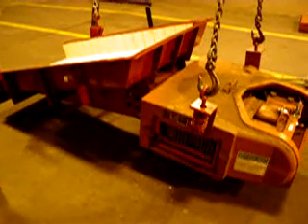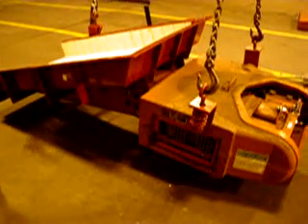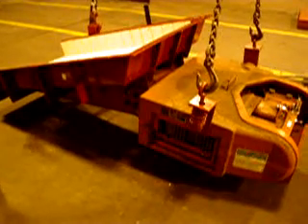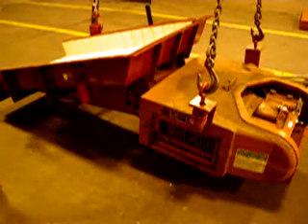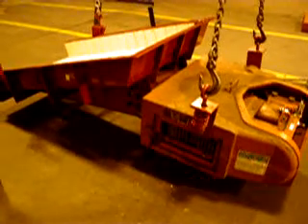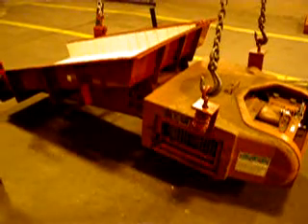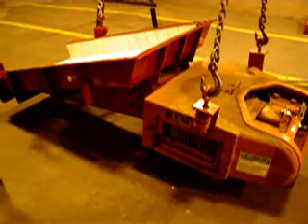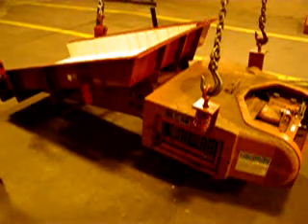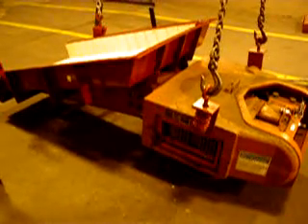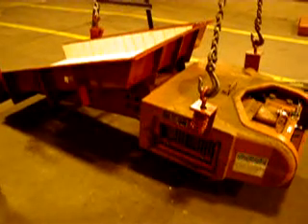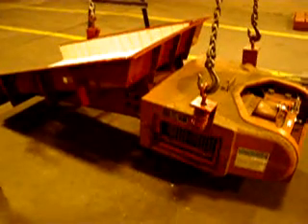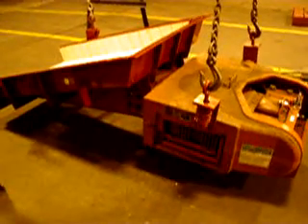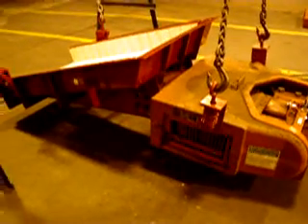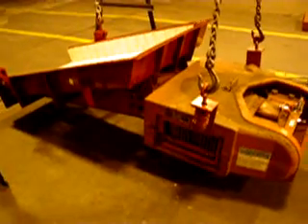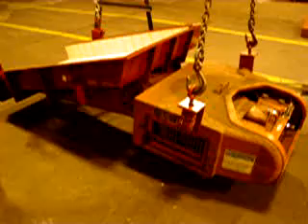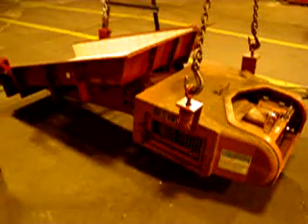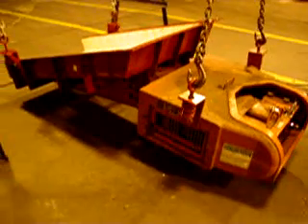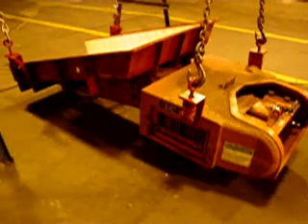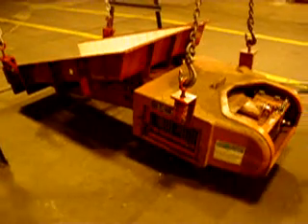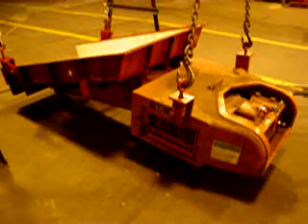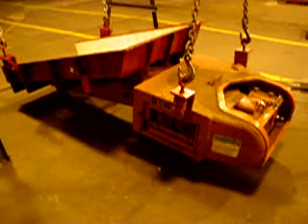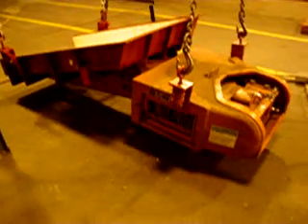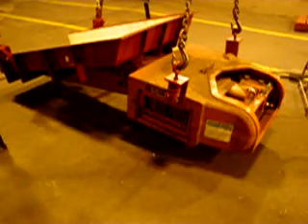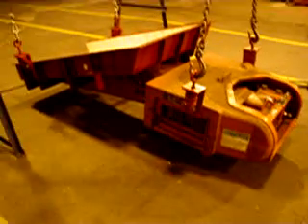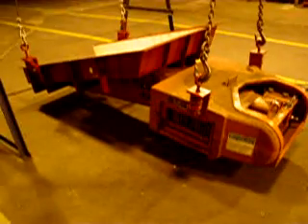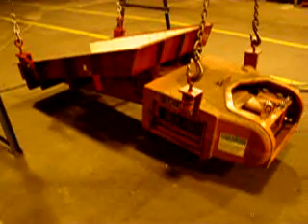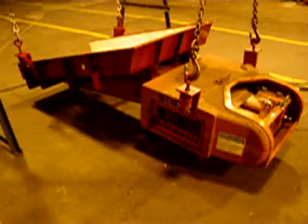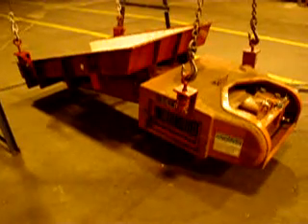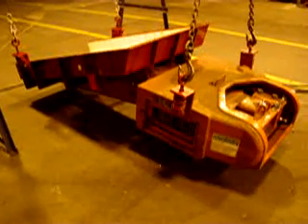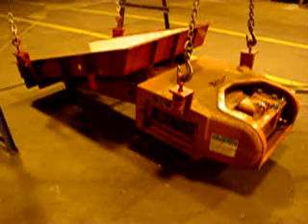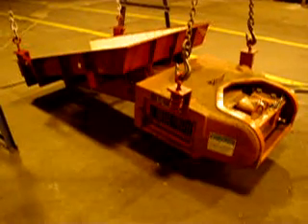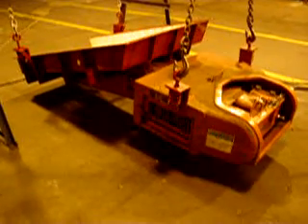If your feeder runs erratically, with no control and is very loud, check for broken springs.